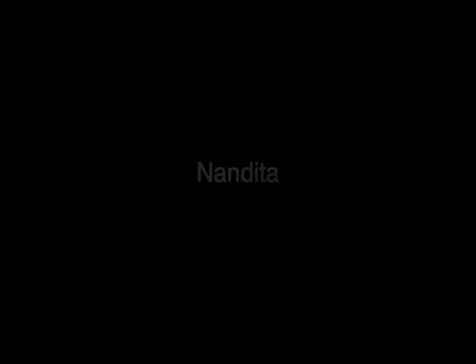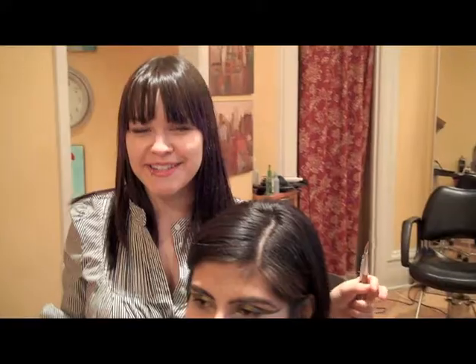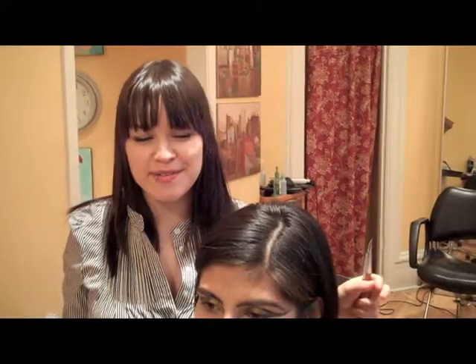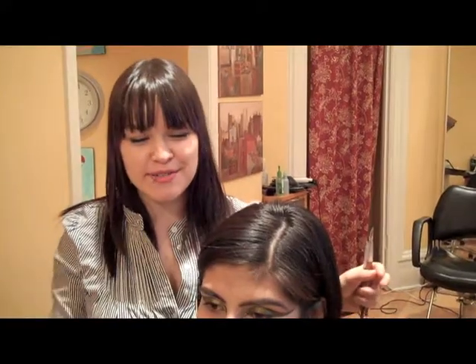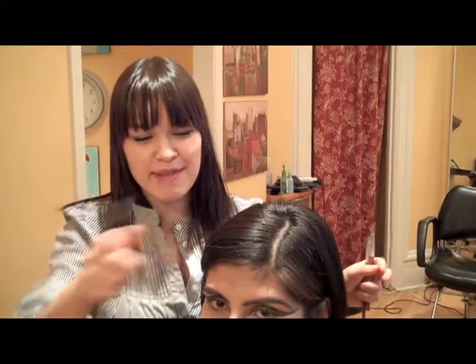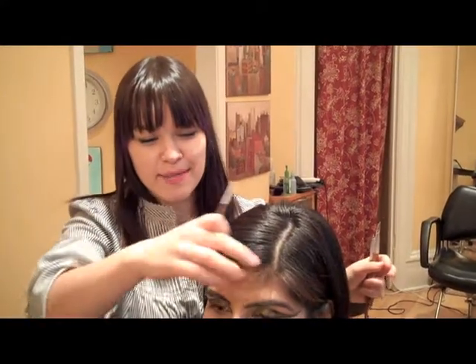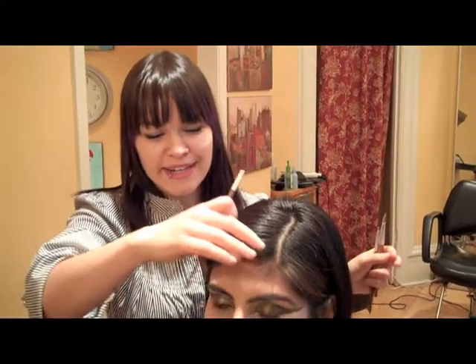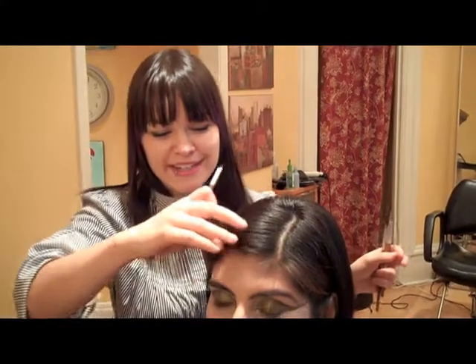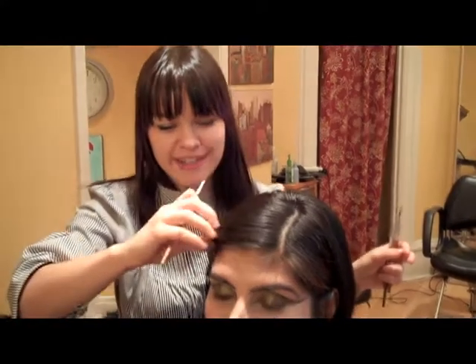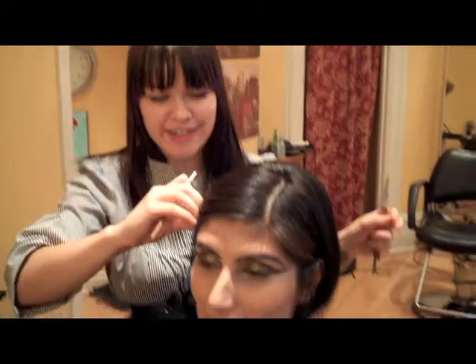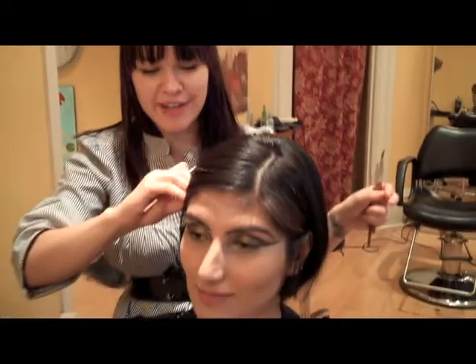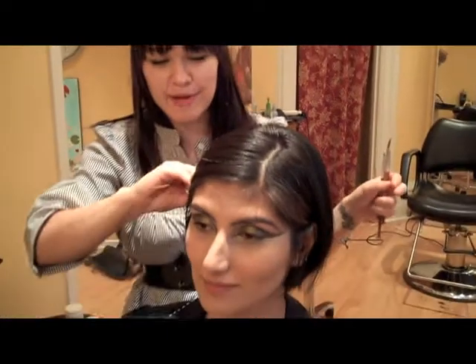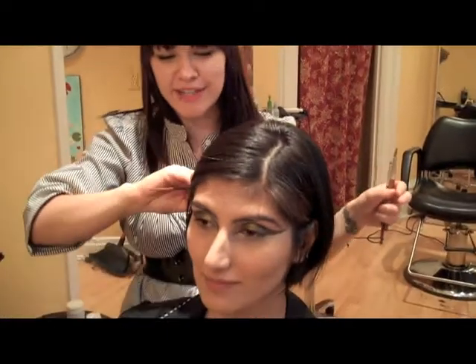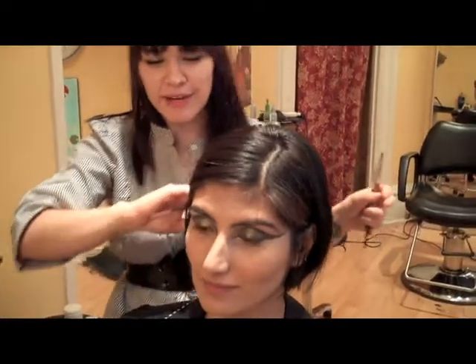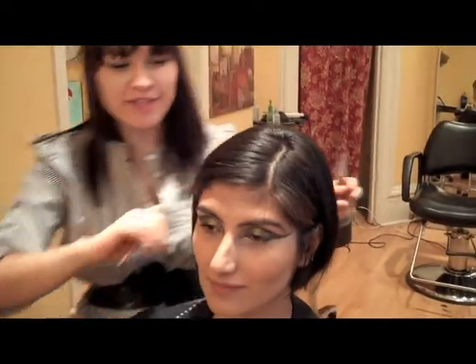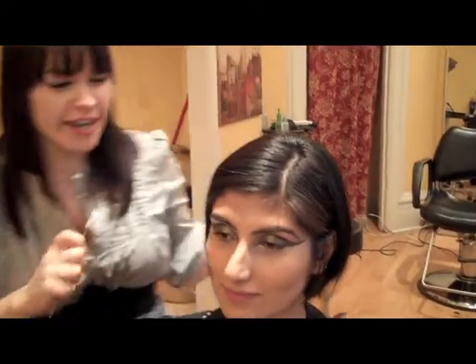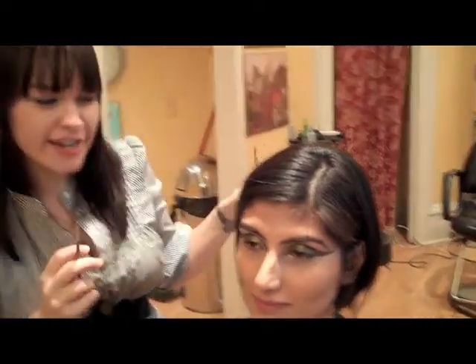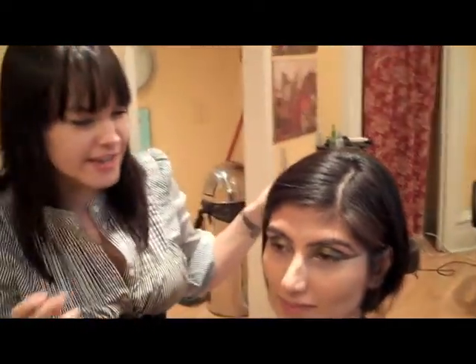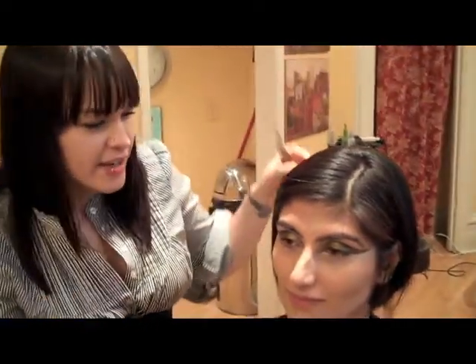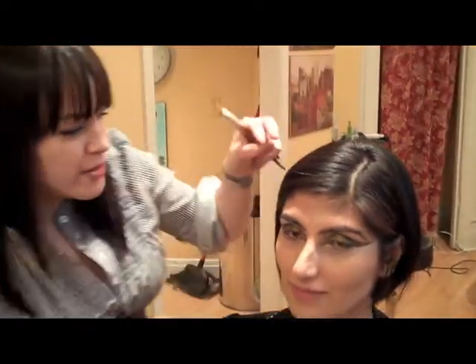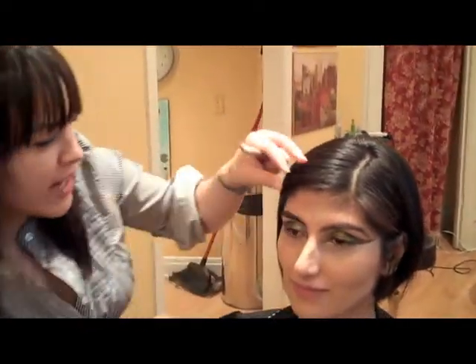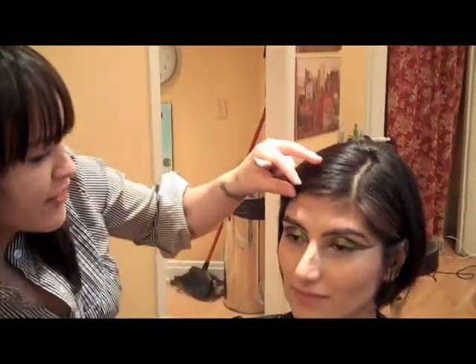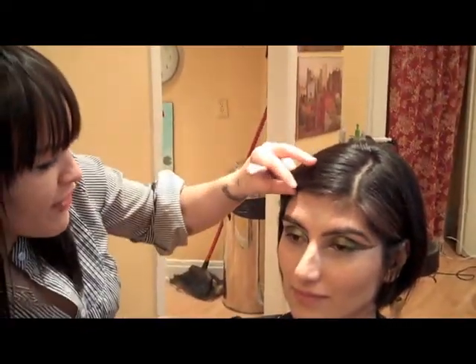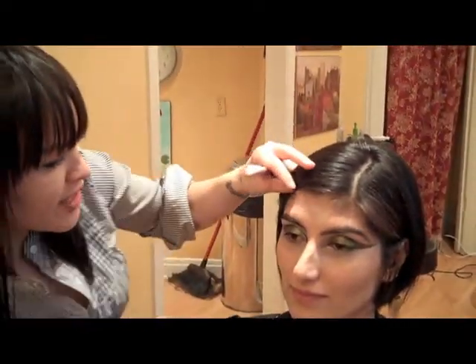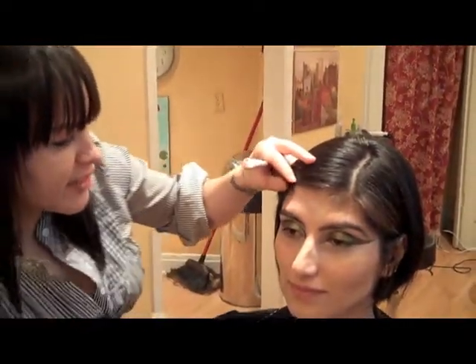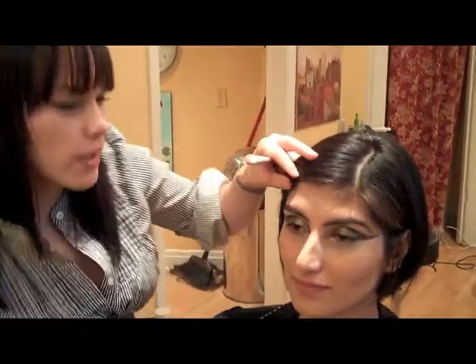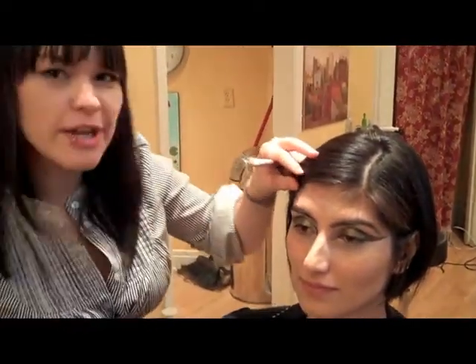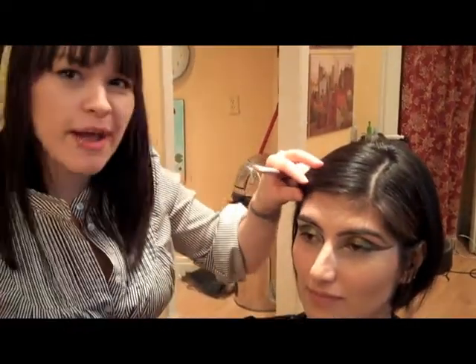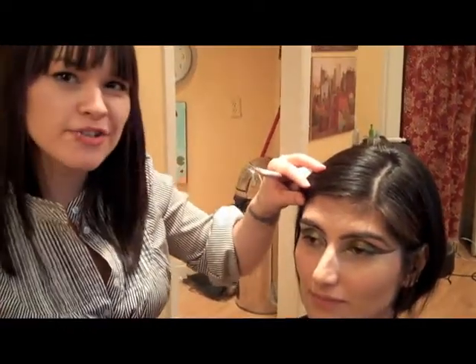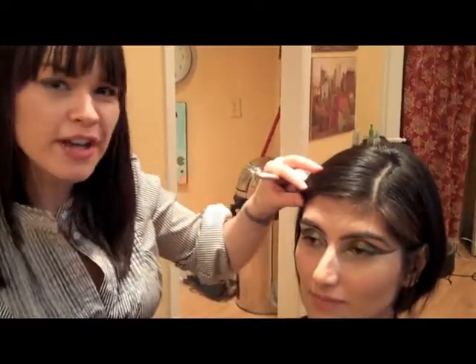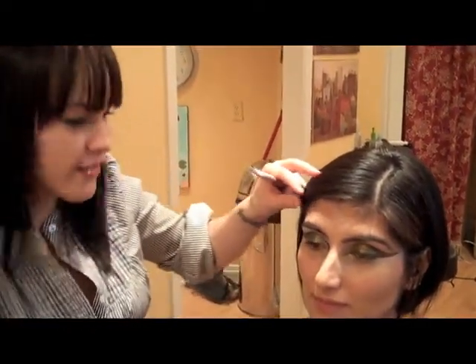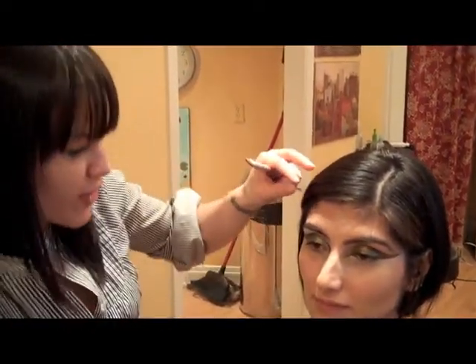So we're doing makeup on Yandita, our second model of the day, and doing kind of a fun little Cleopatra kind of look.